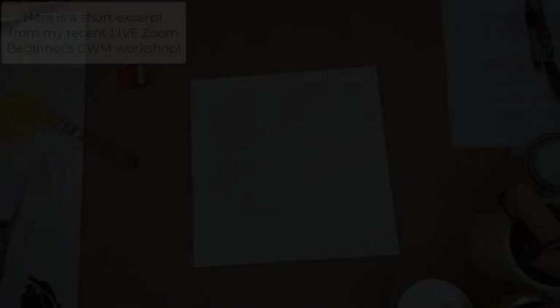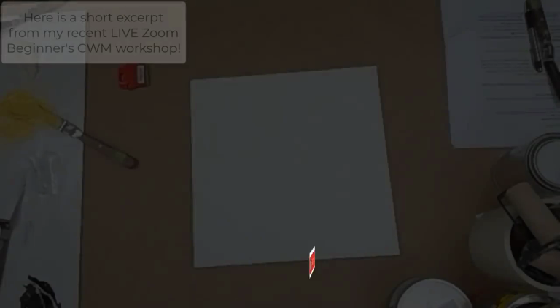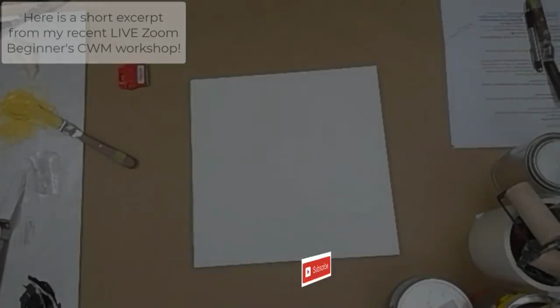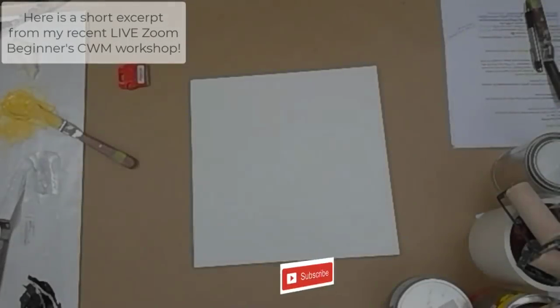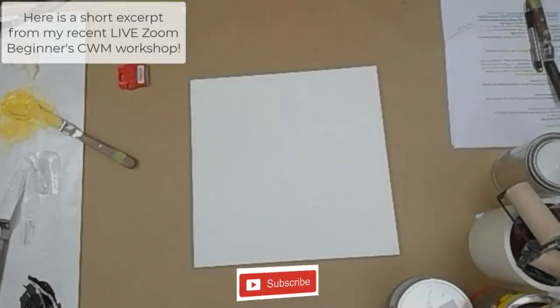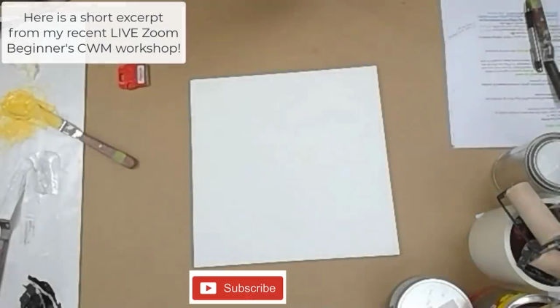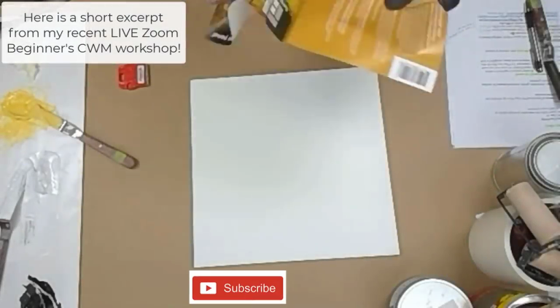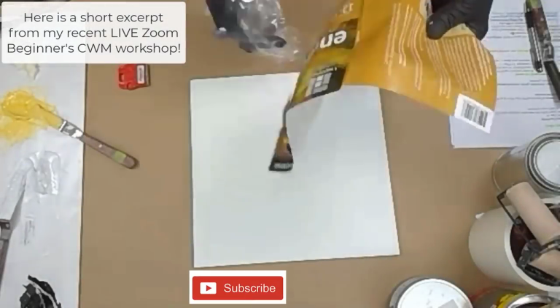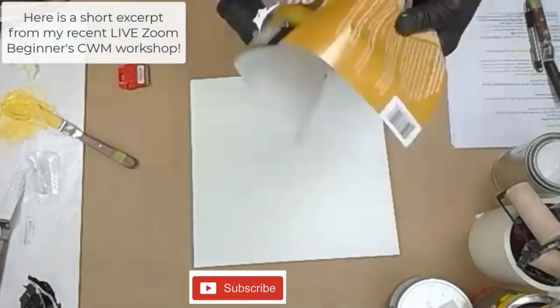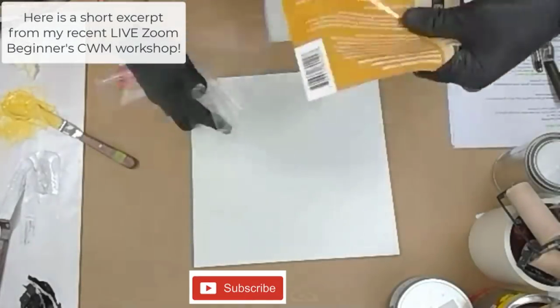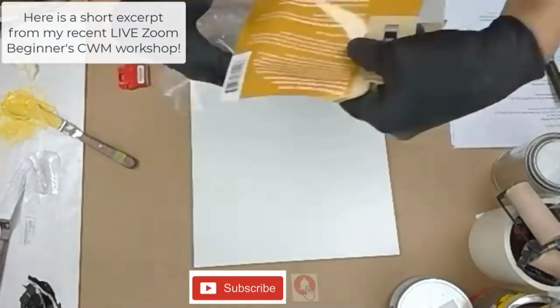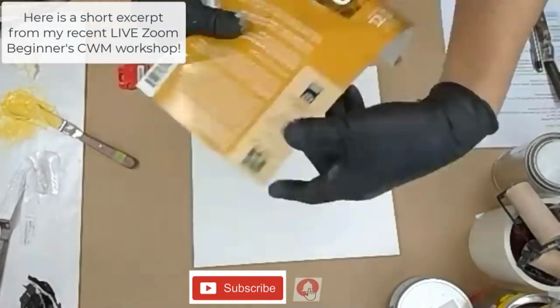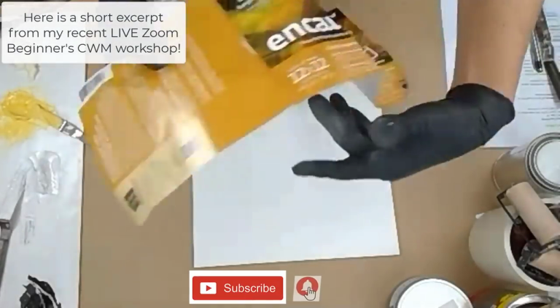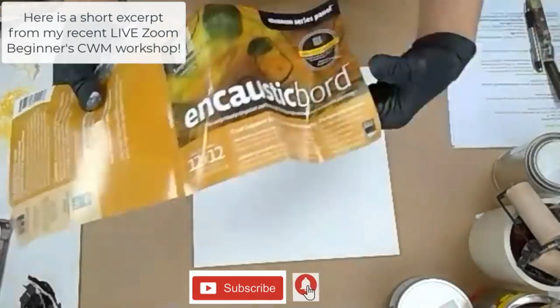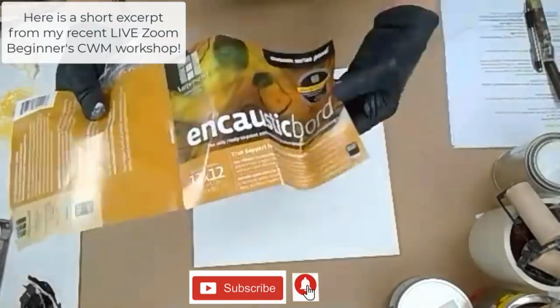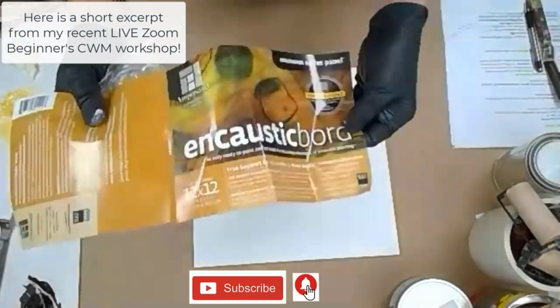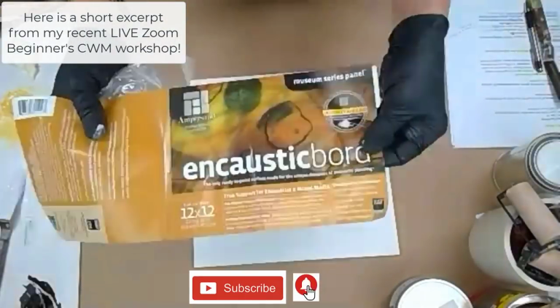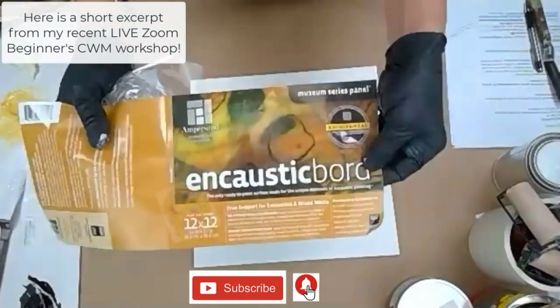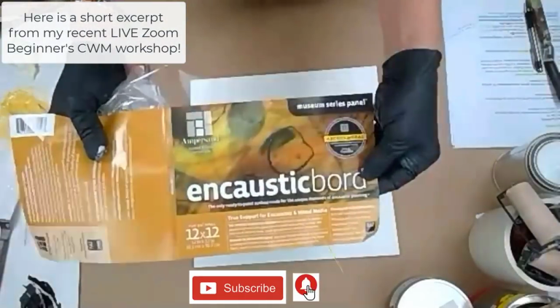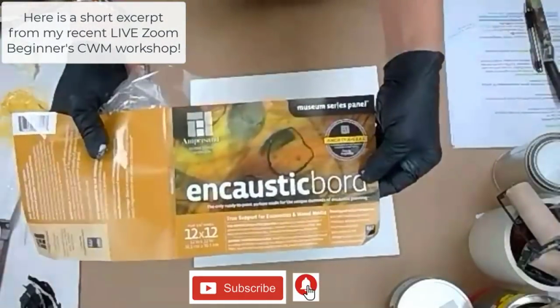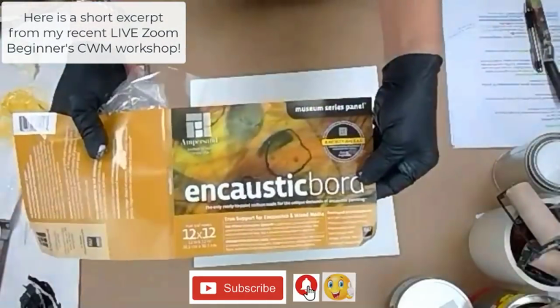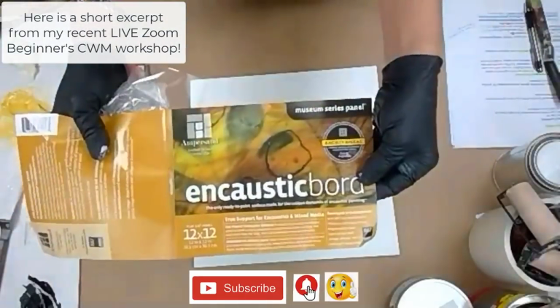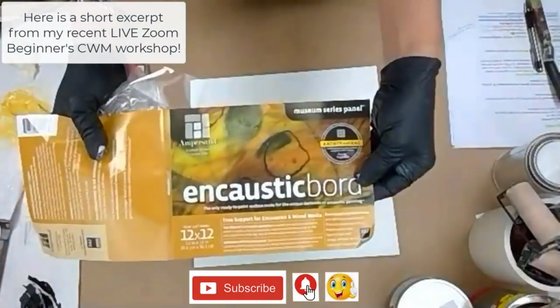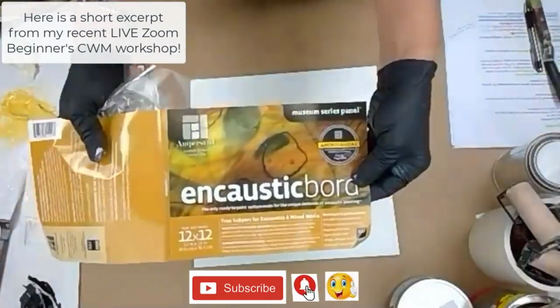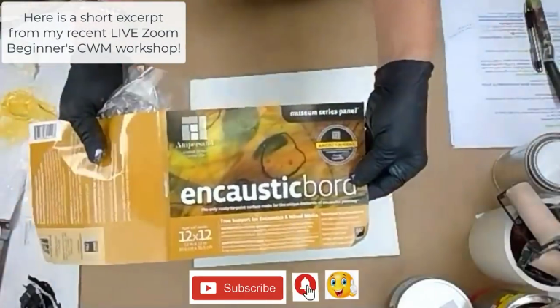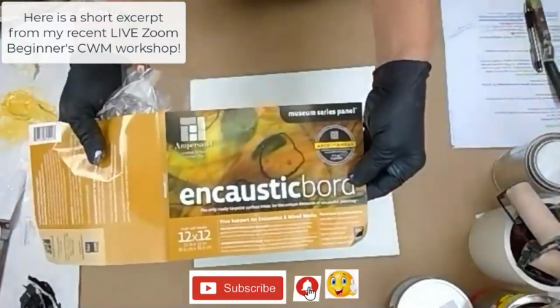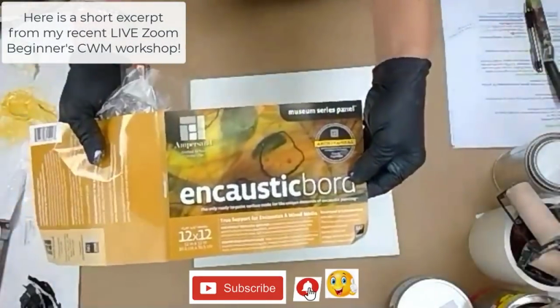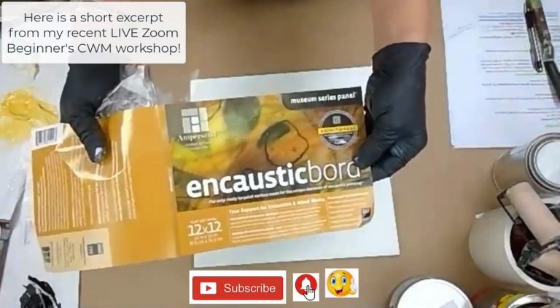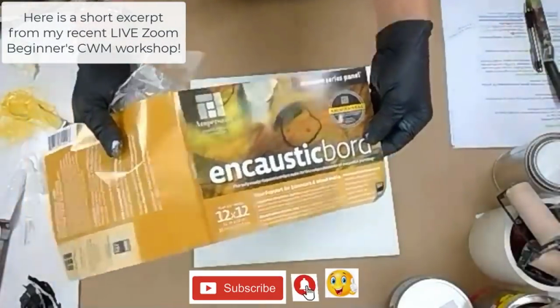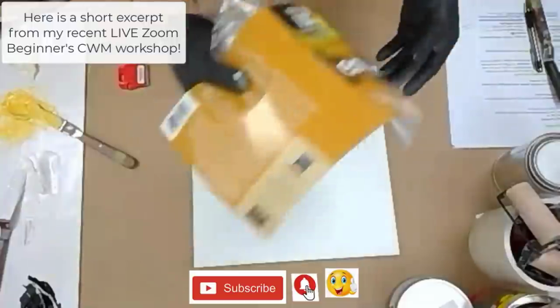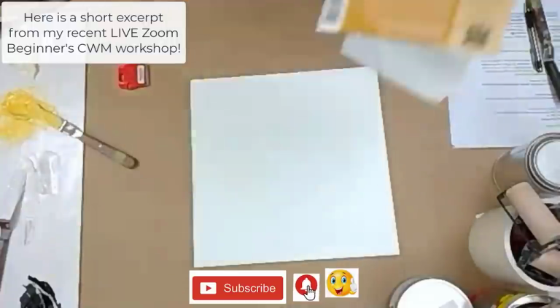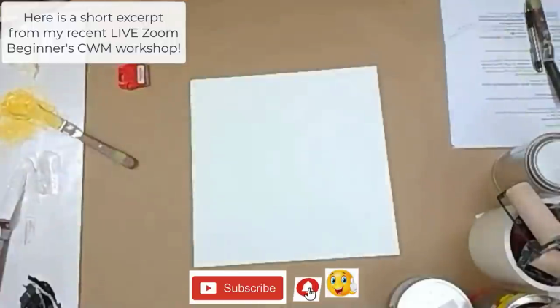I'm working on an encaustic board — probably one of my favorite surfaces.